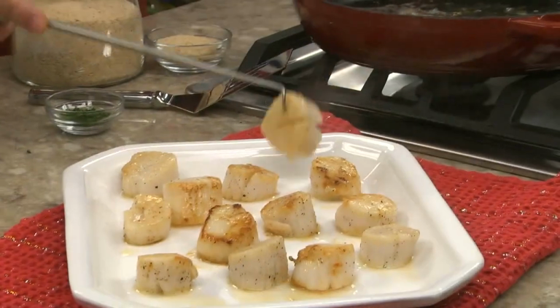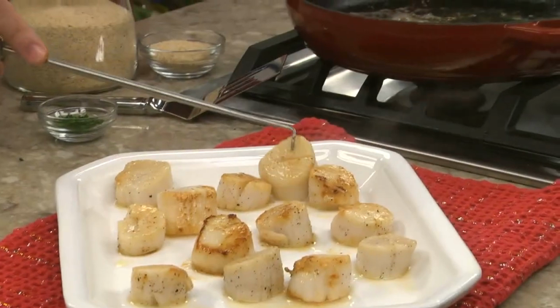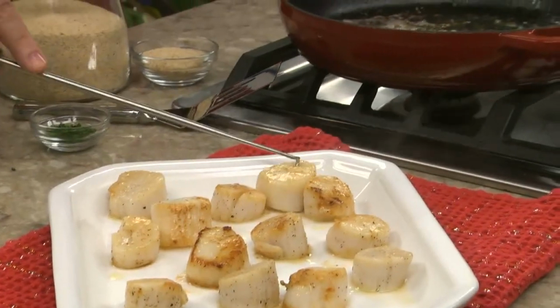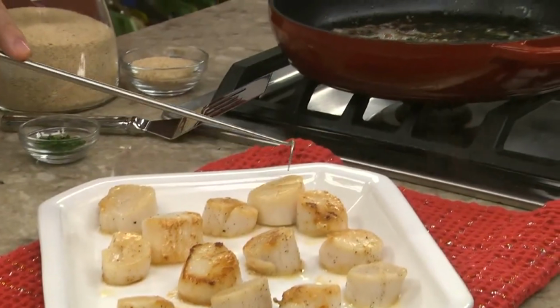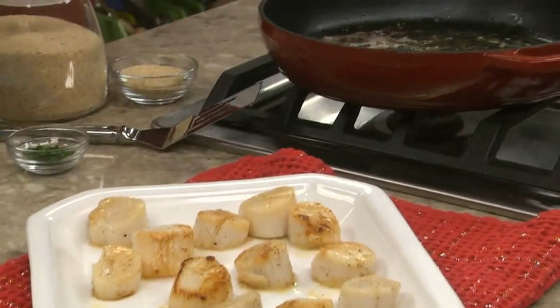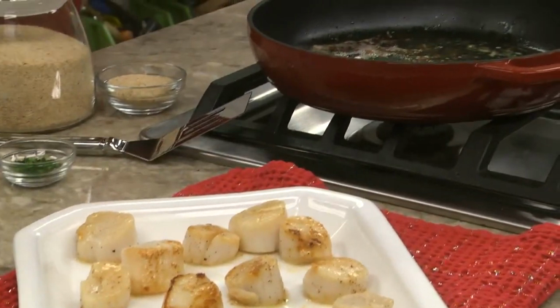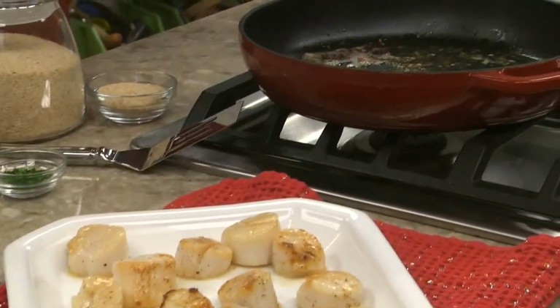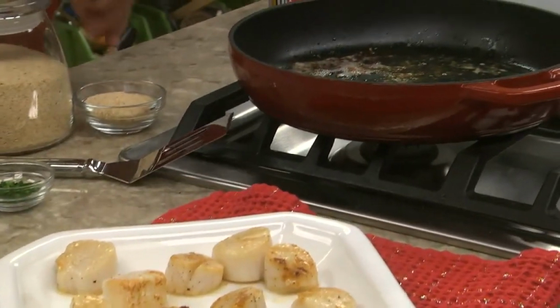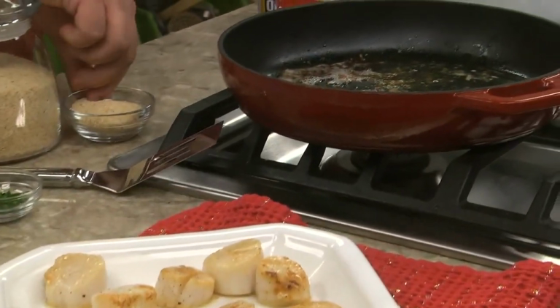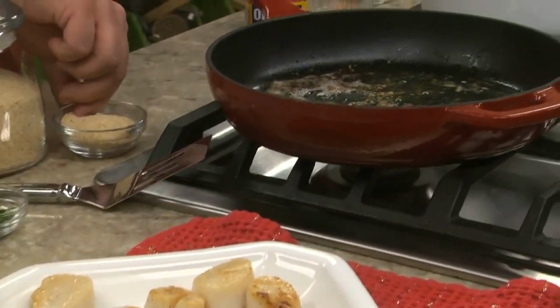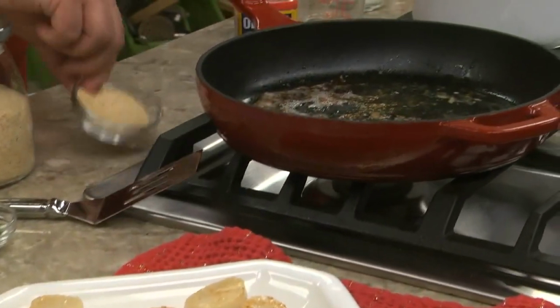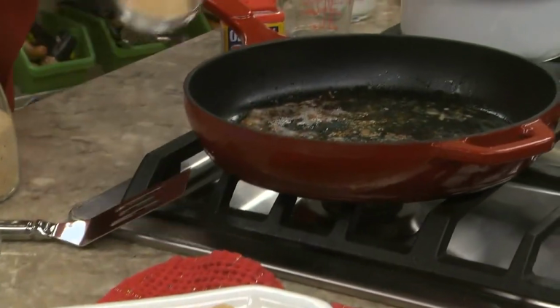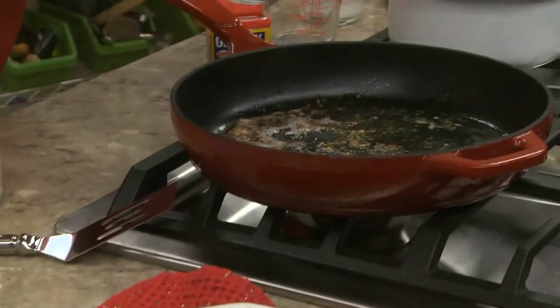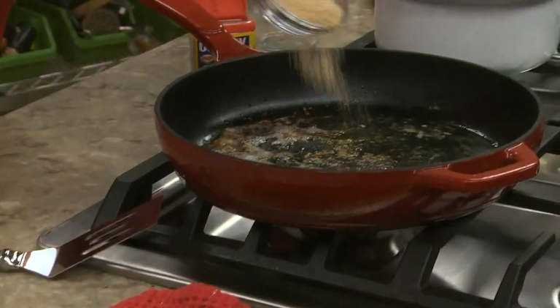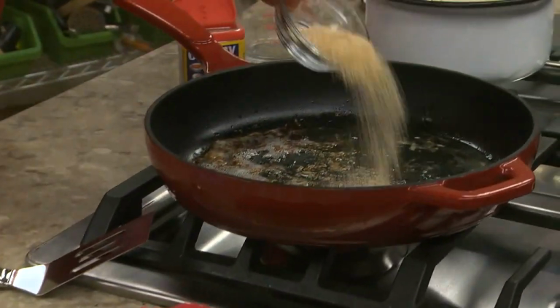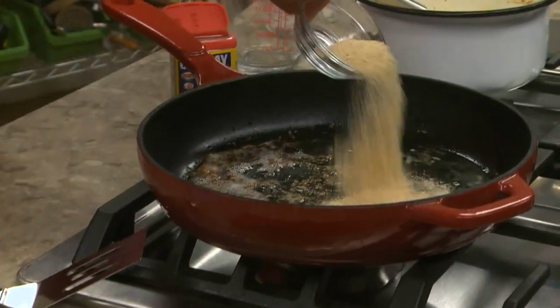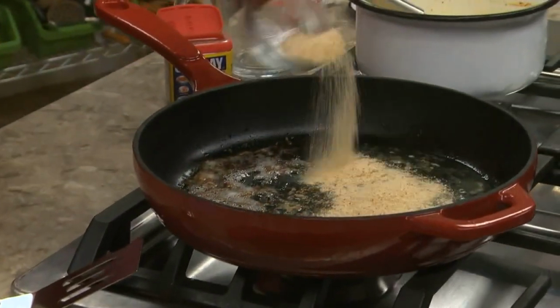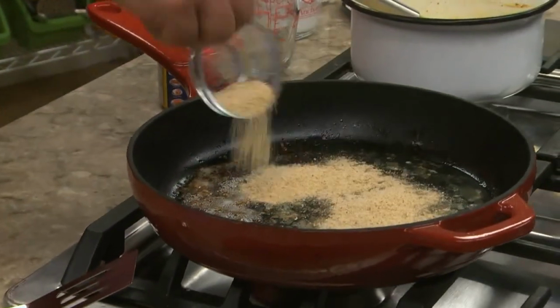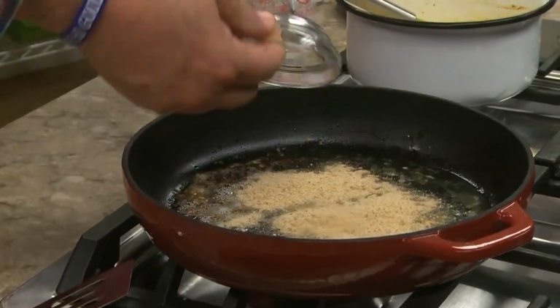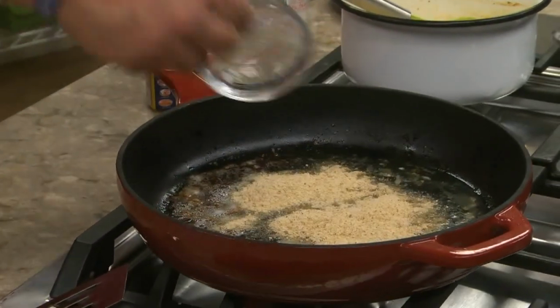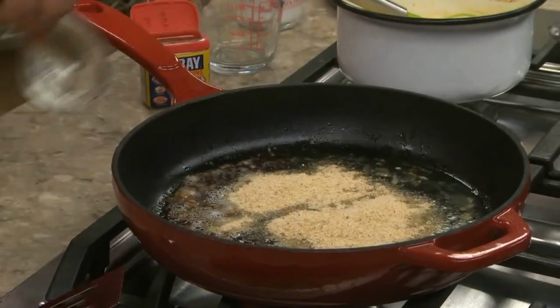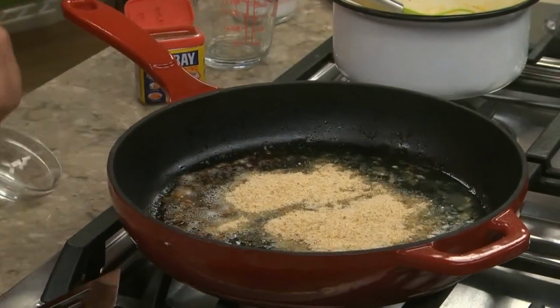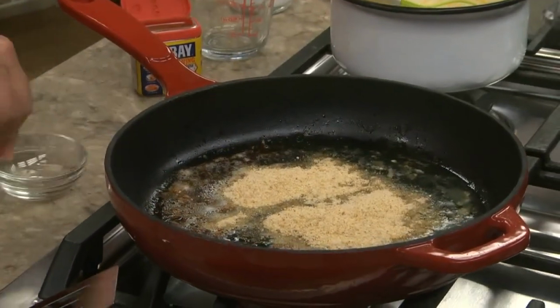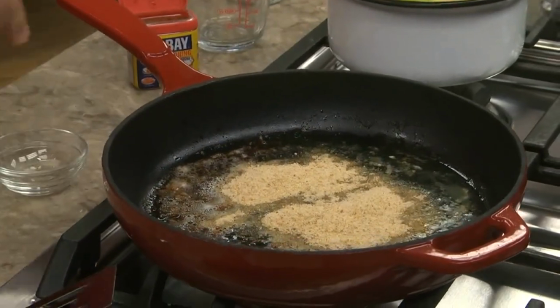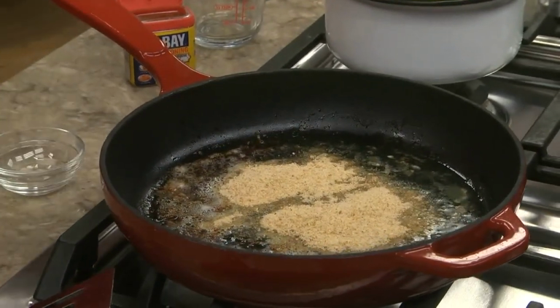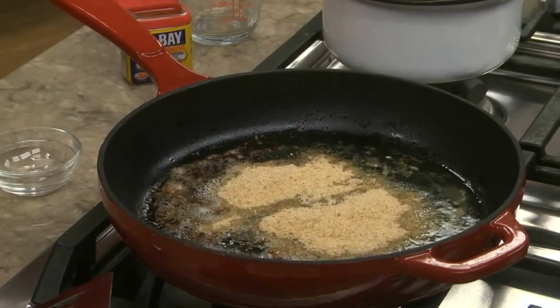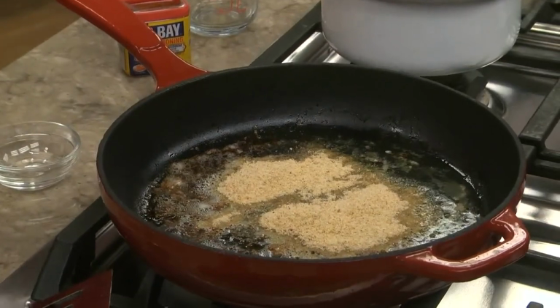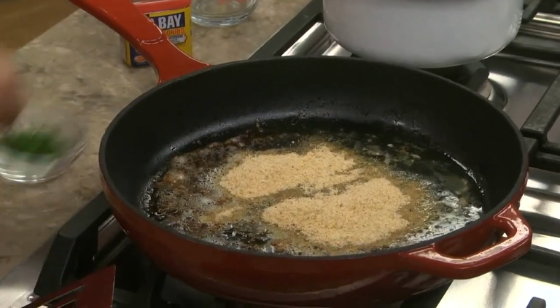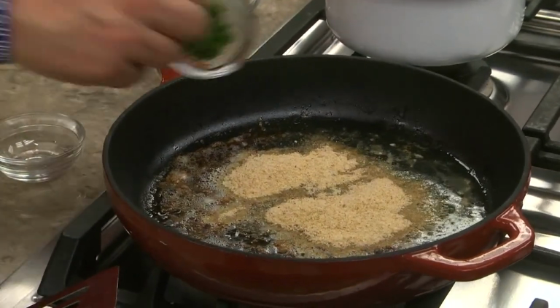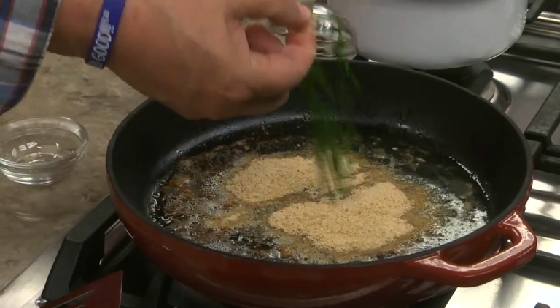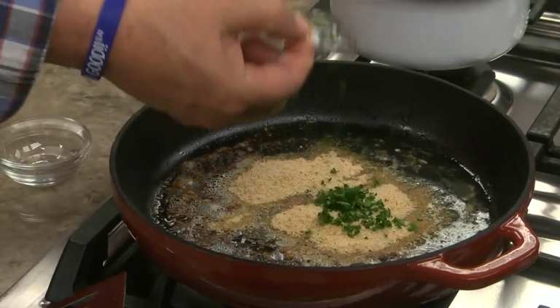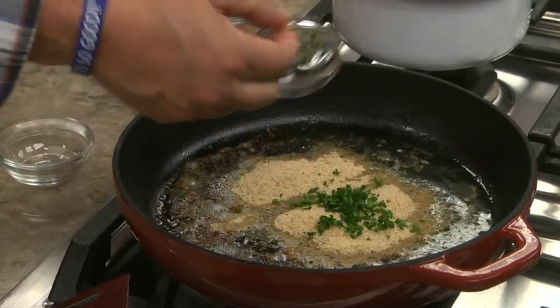After placing them on a platter, we add some breadcrumbs and chopped parsley into the same skillet just to let it brown.